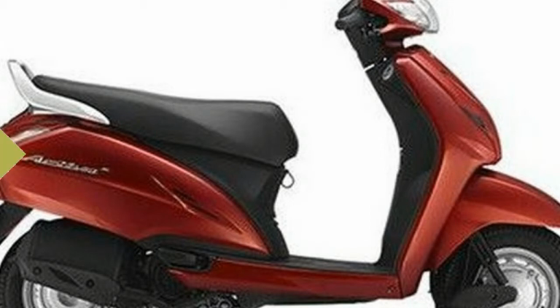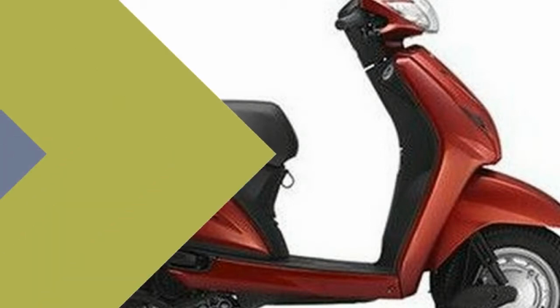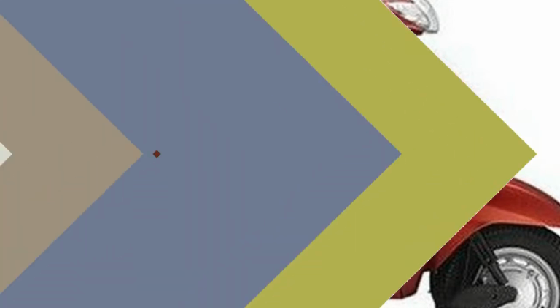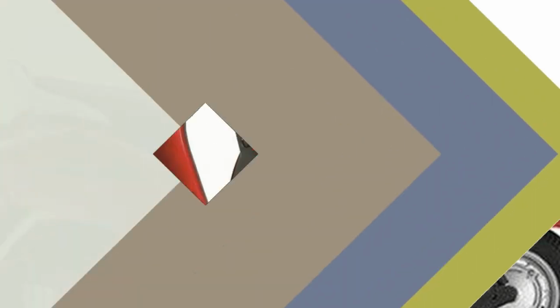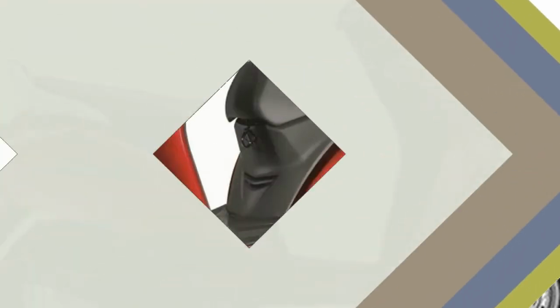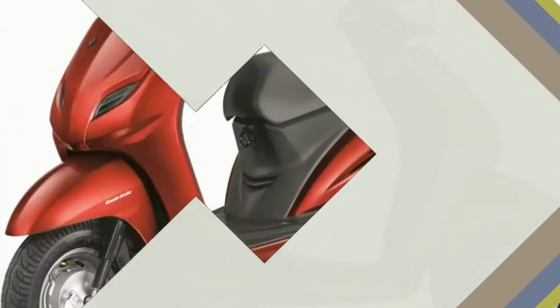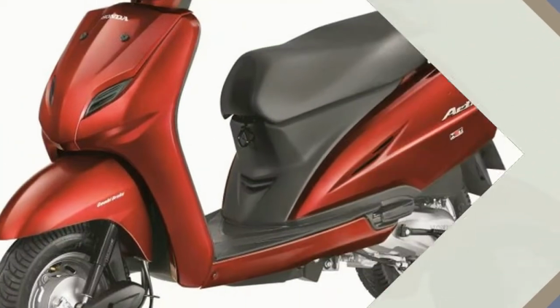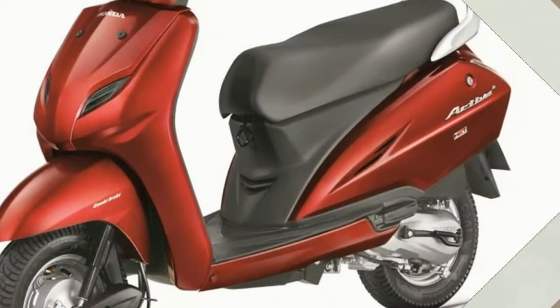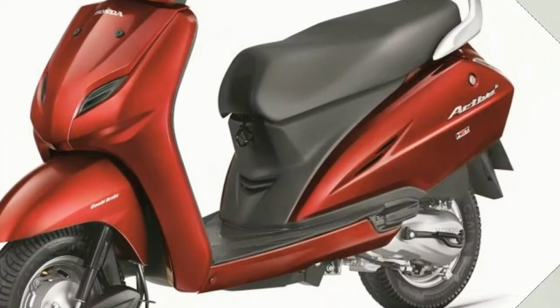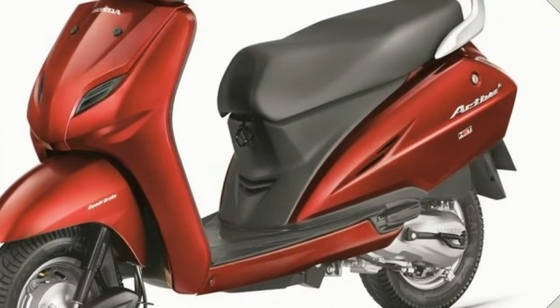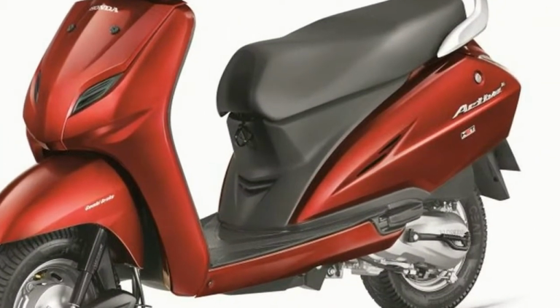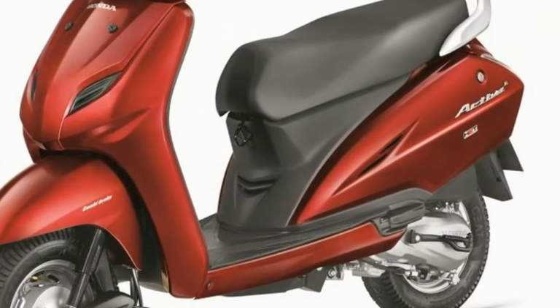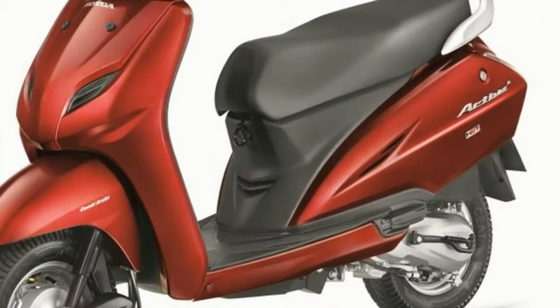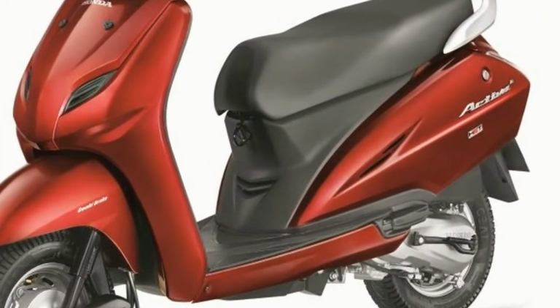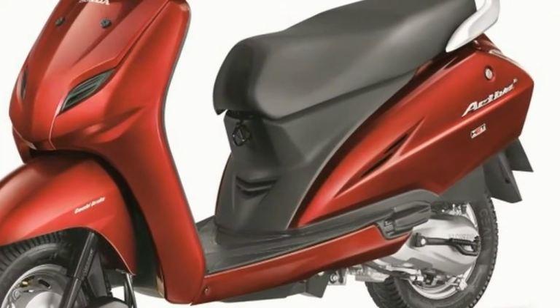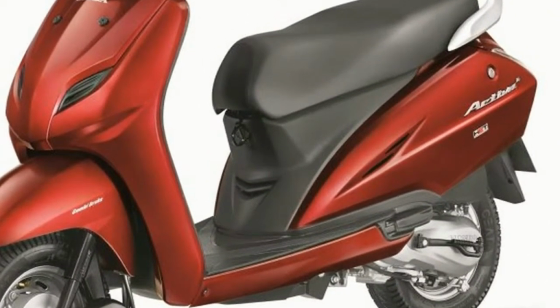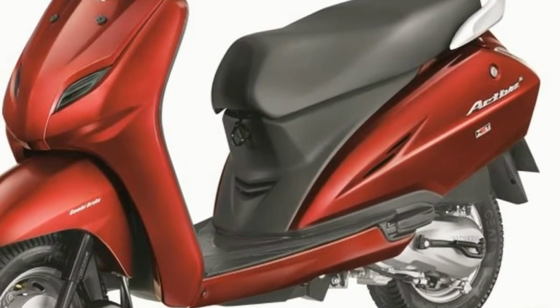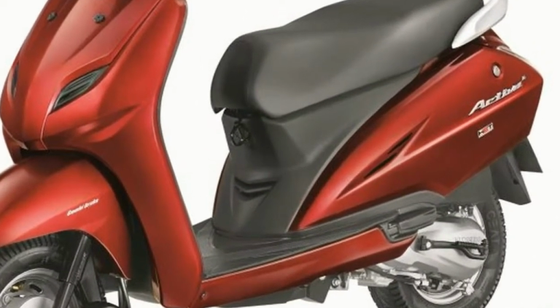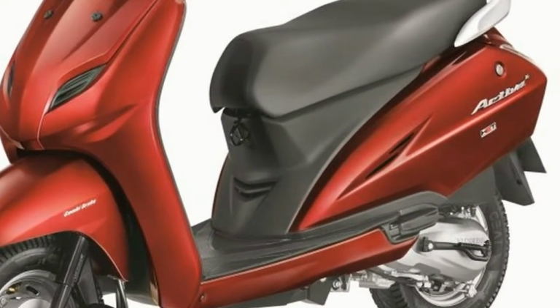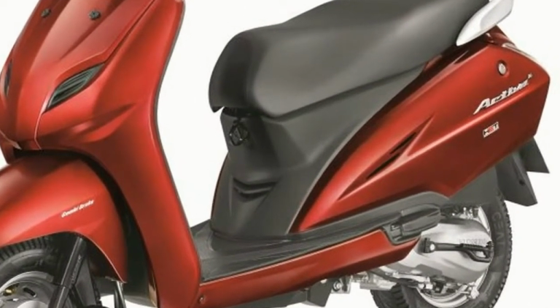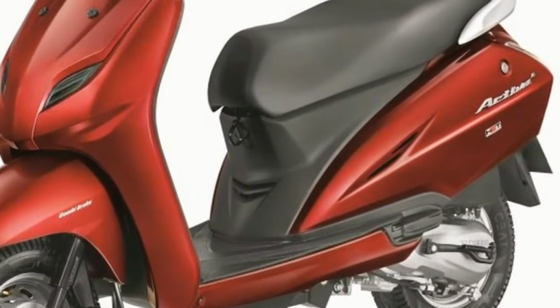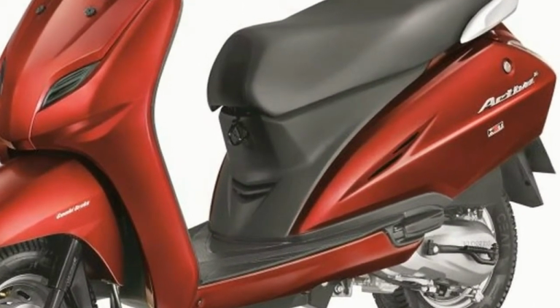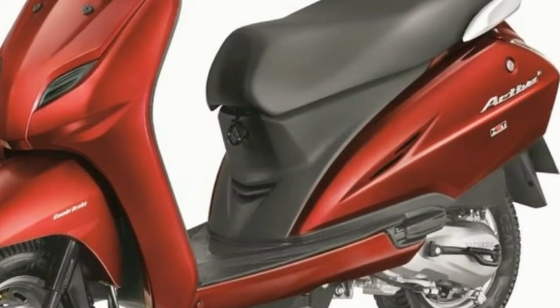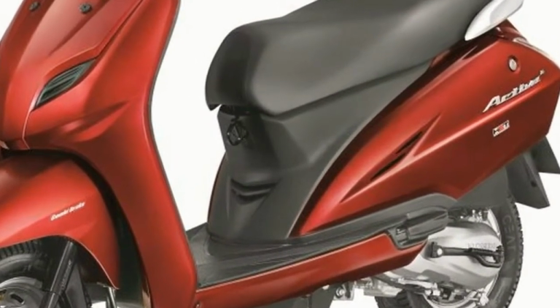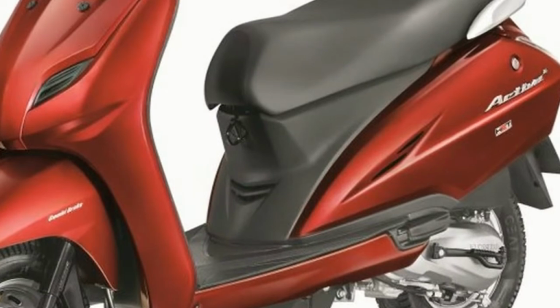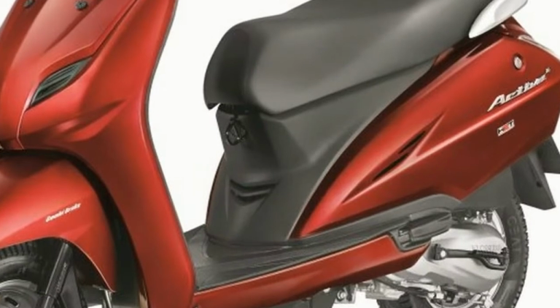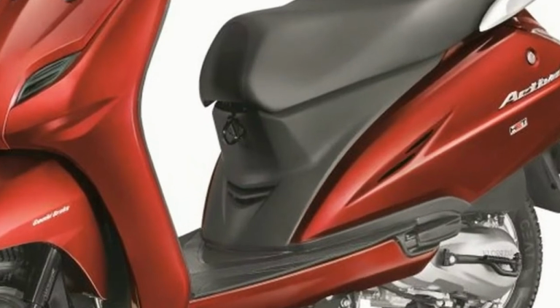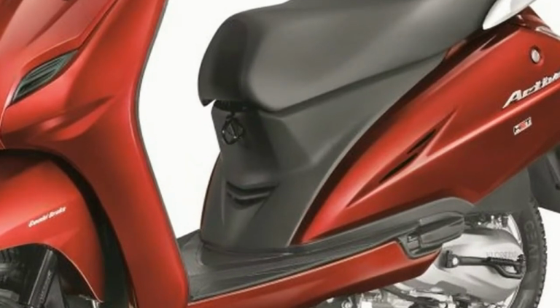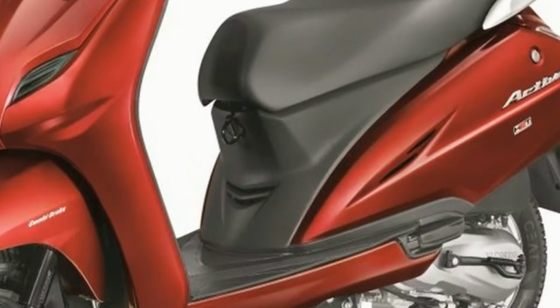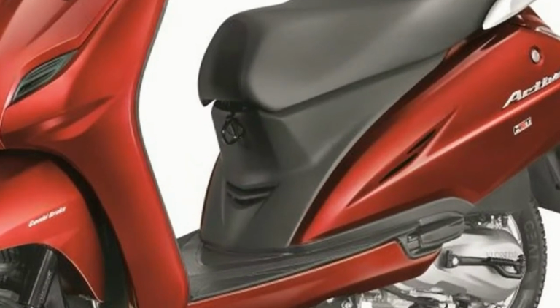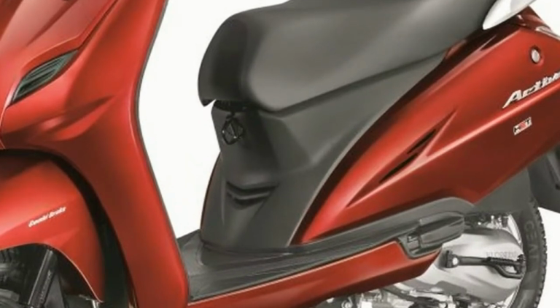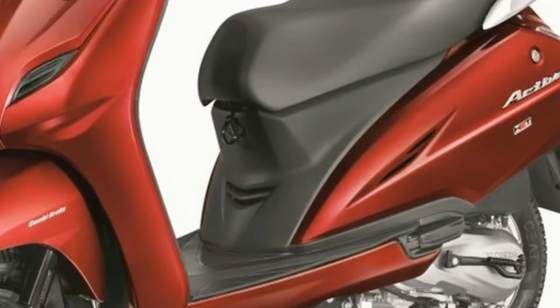Honda Activa 4G Release Date: Honda Activa 4G will be launched in the mid of March 2017.